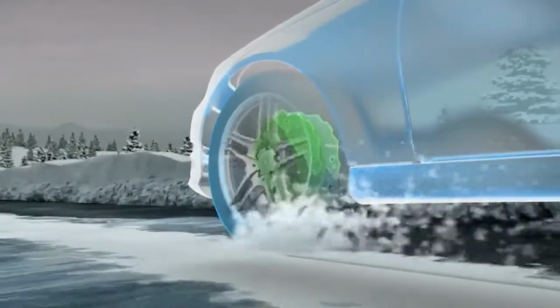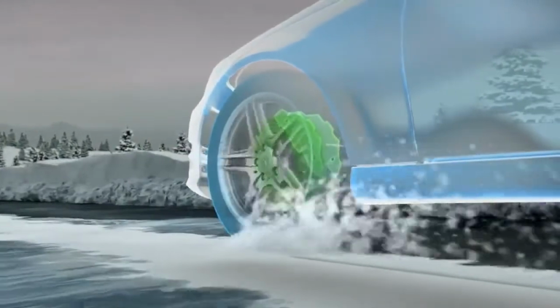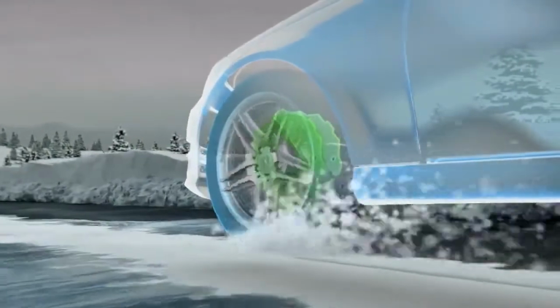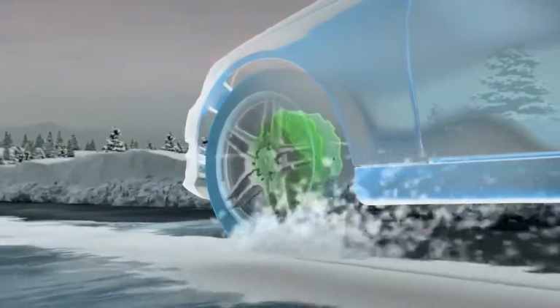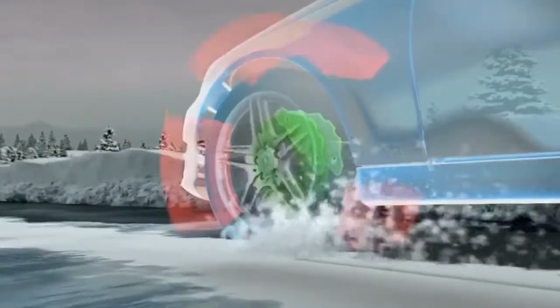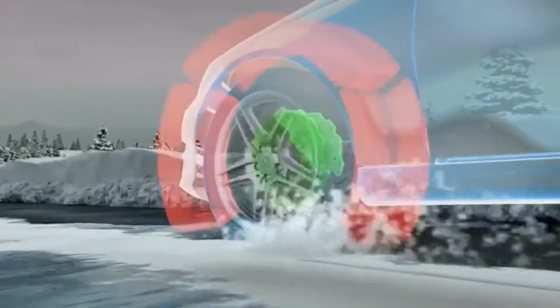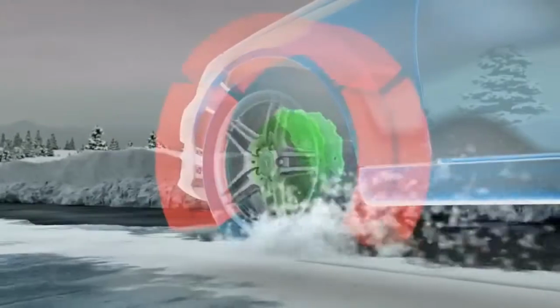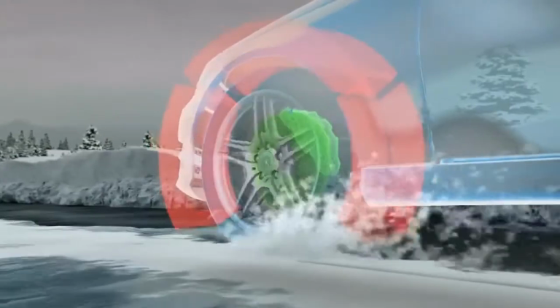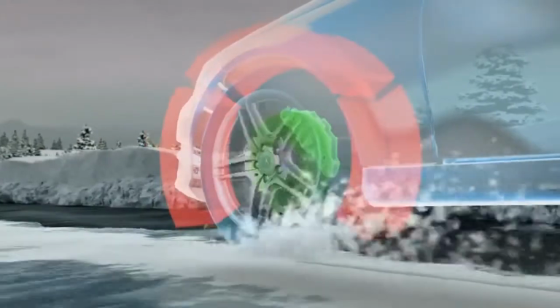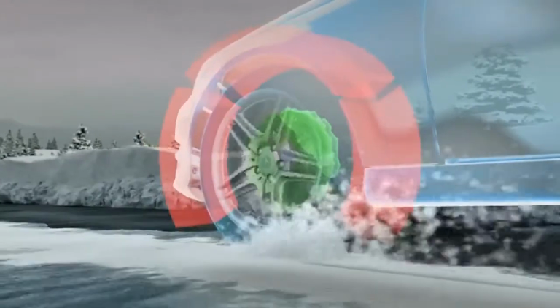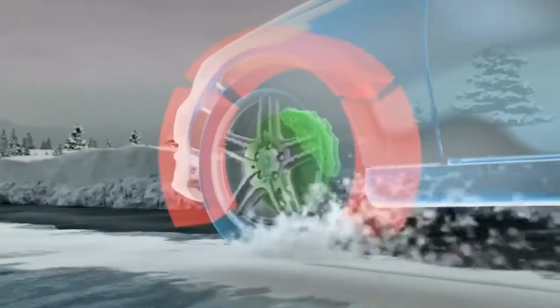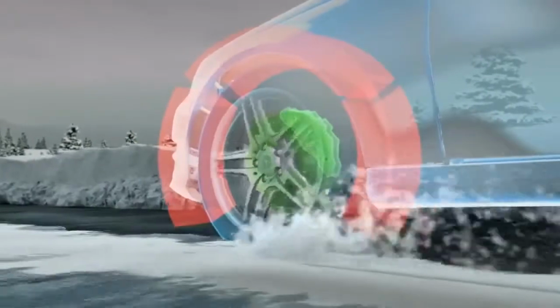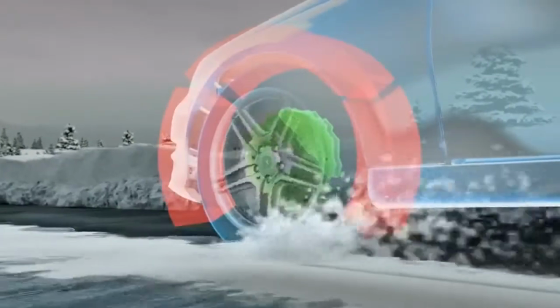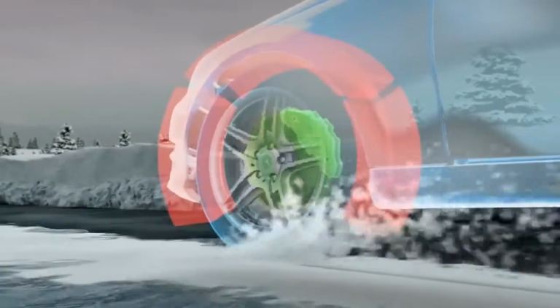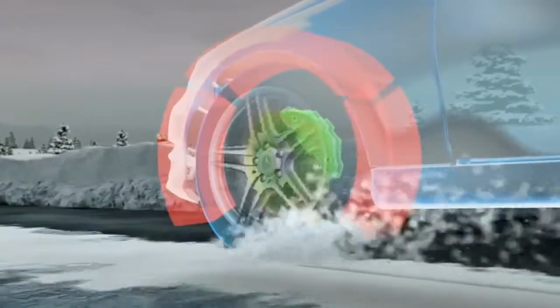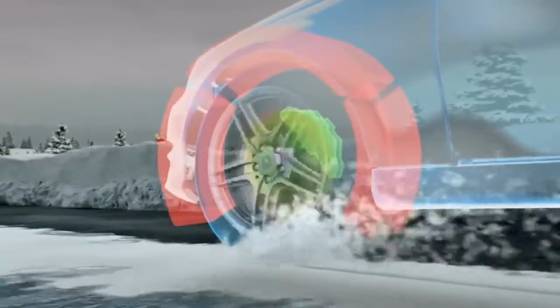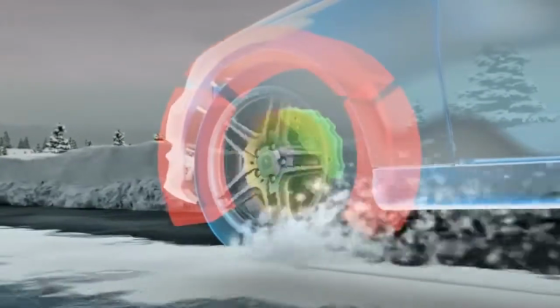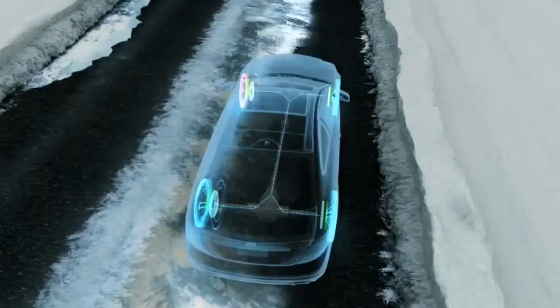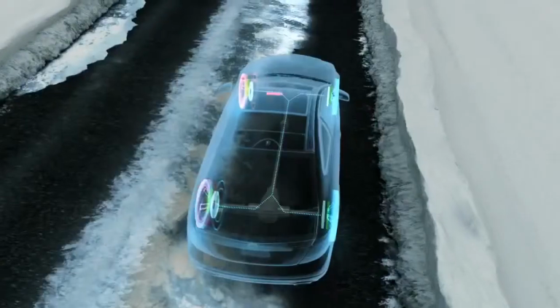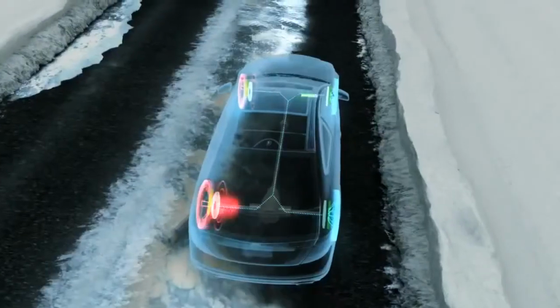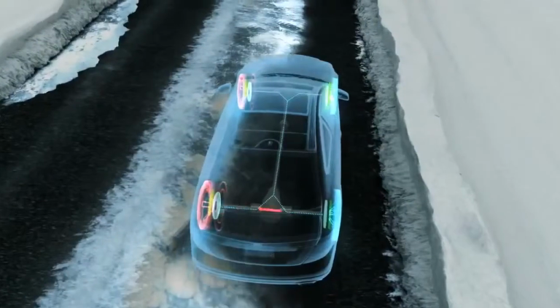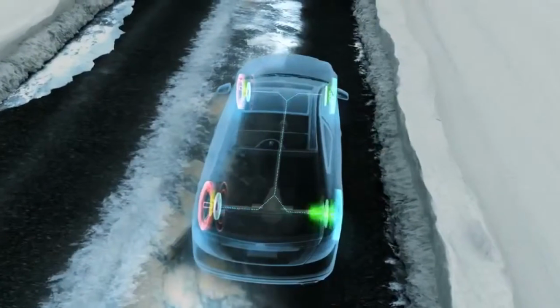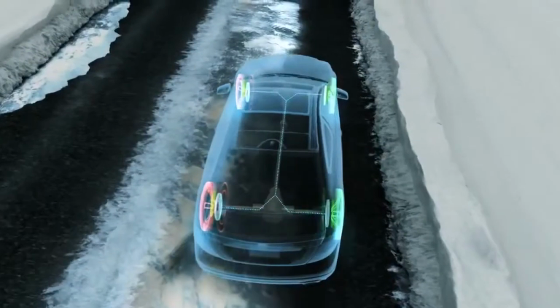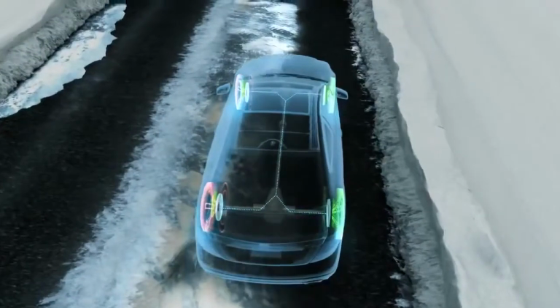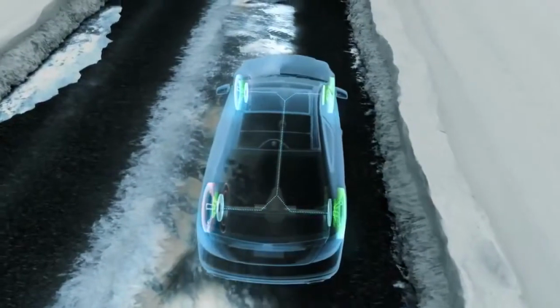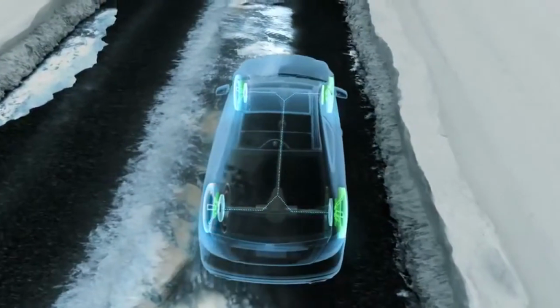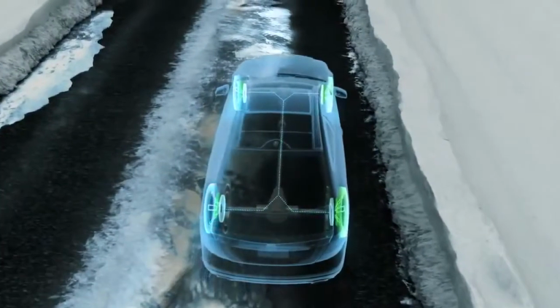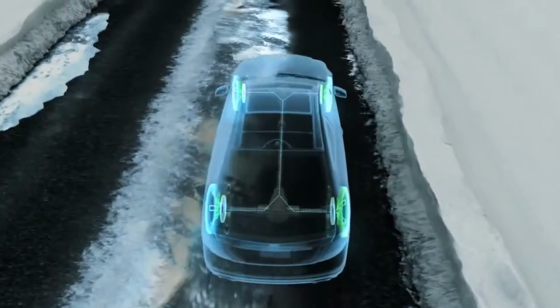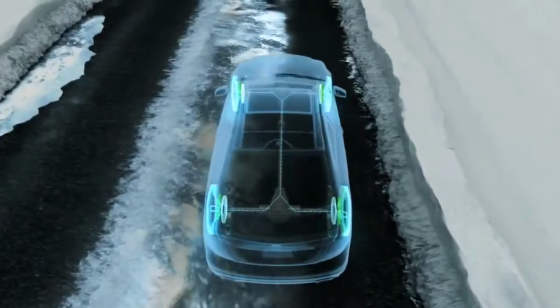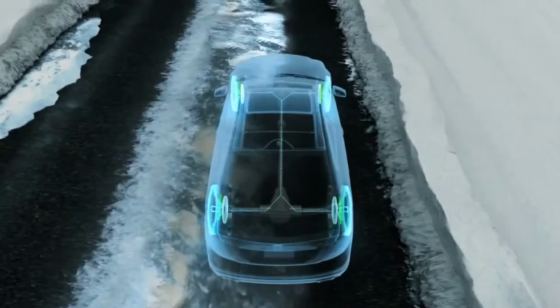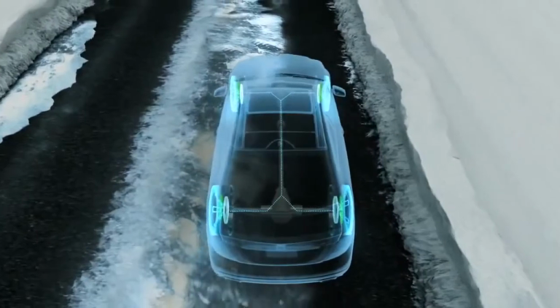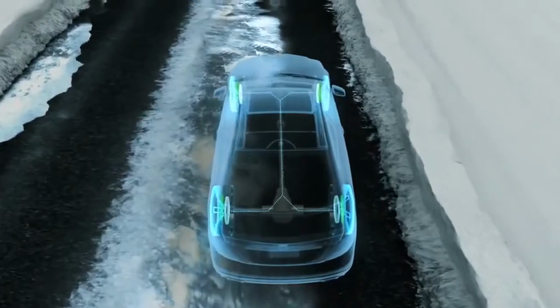This is a system that can individually brake wheels that slip and provide power and tractive power to the wheels on a higher grip surface.